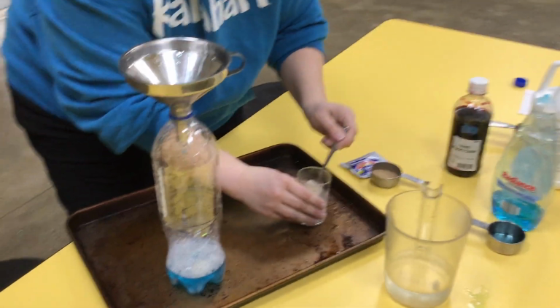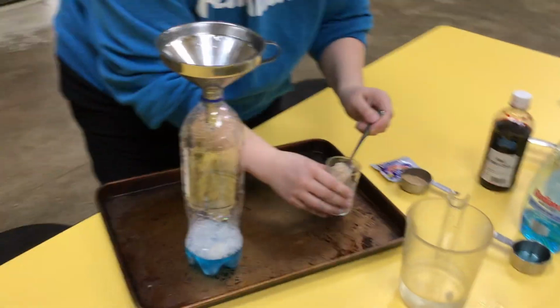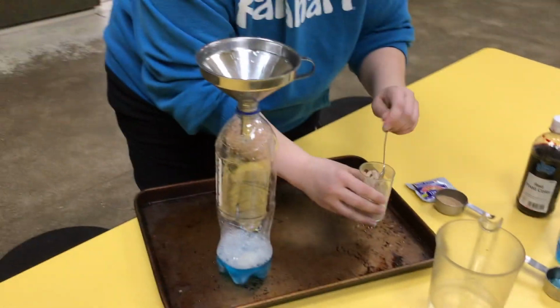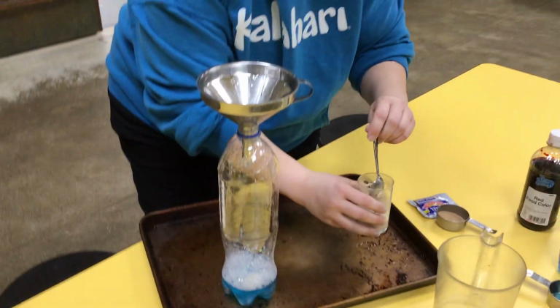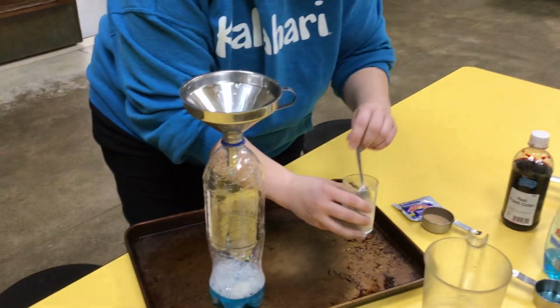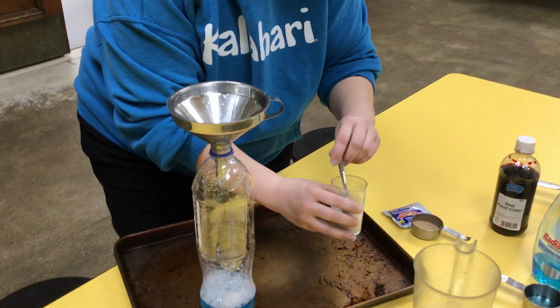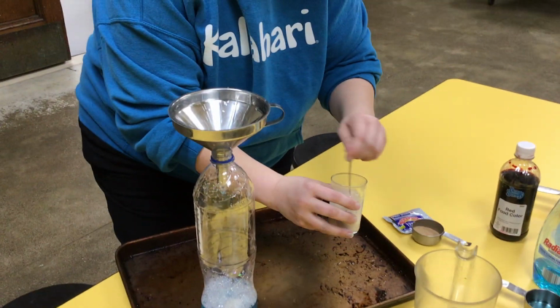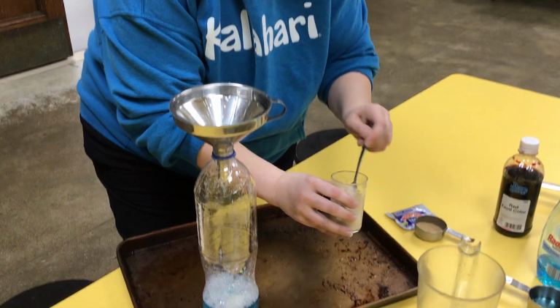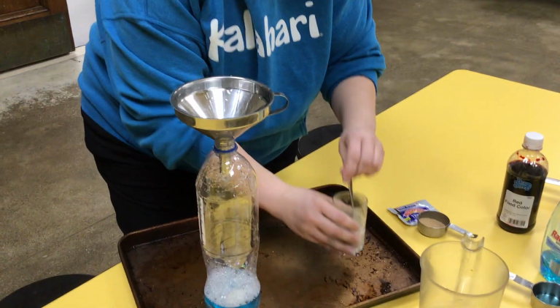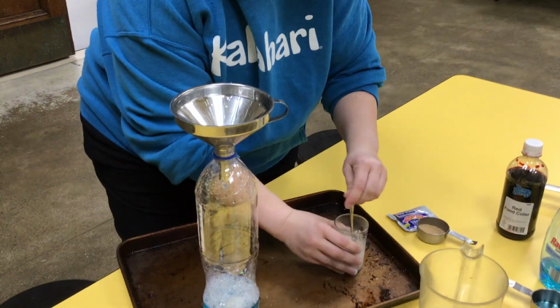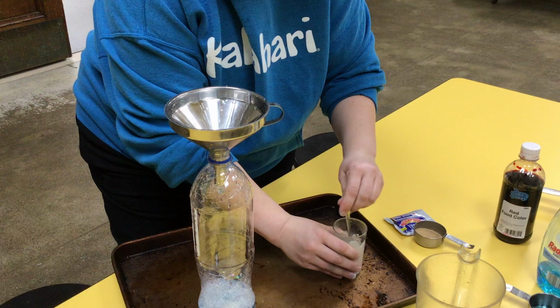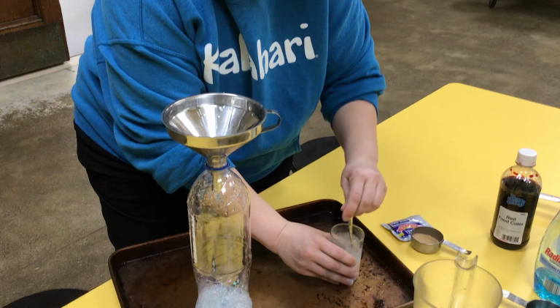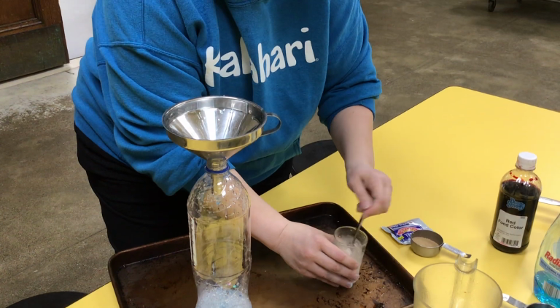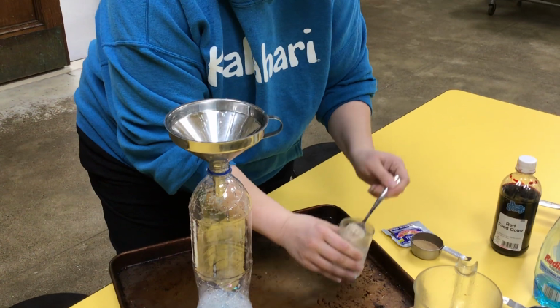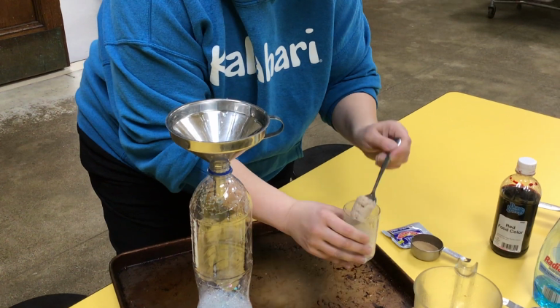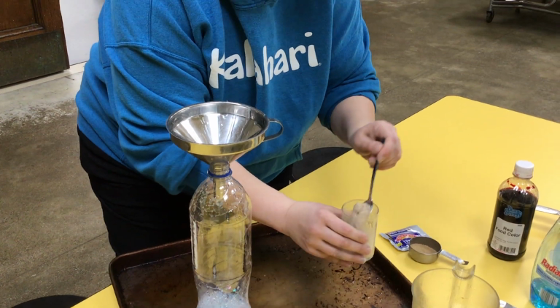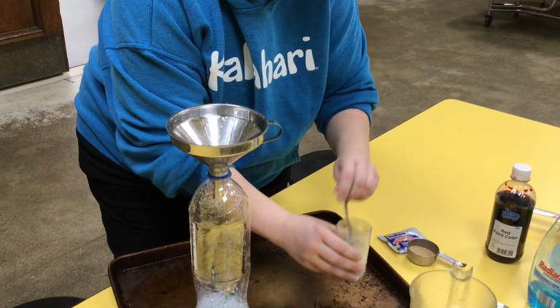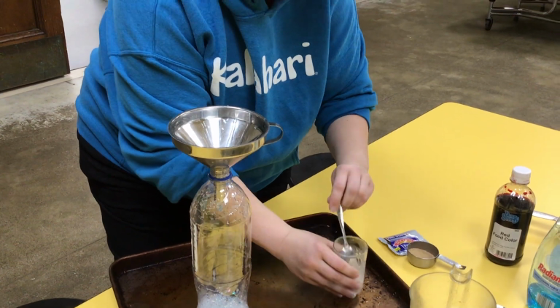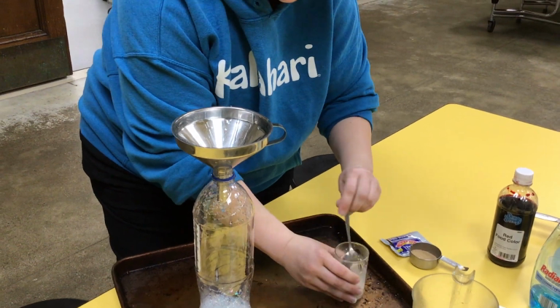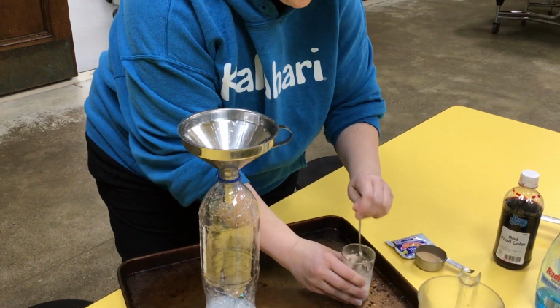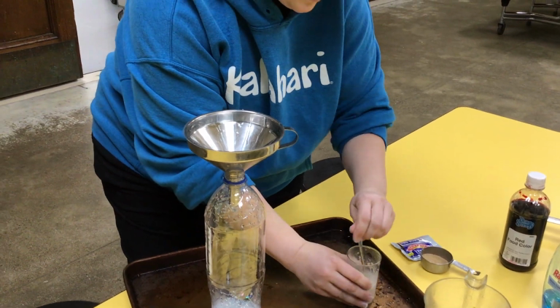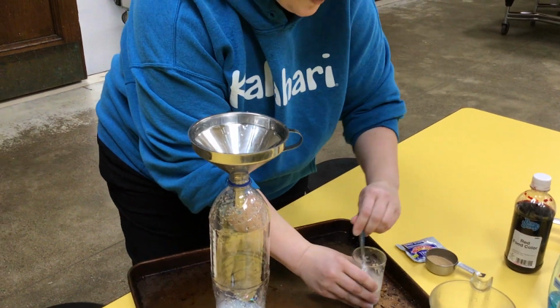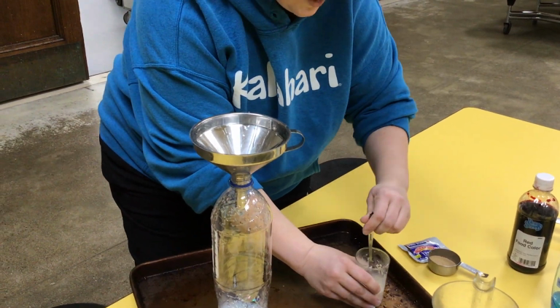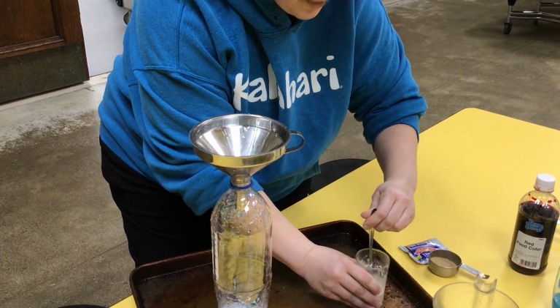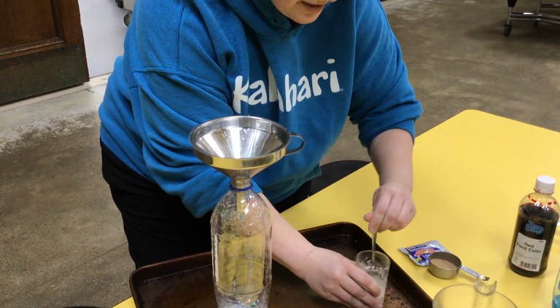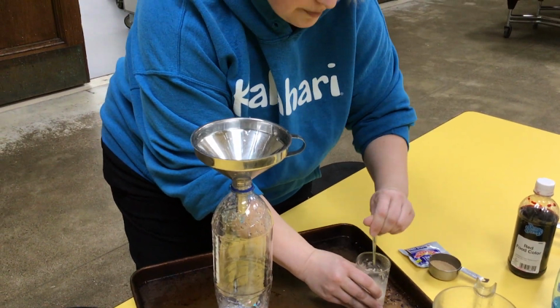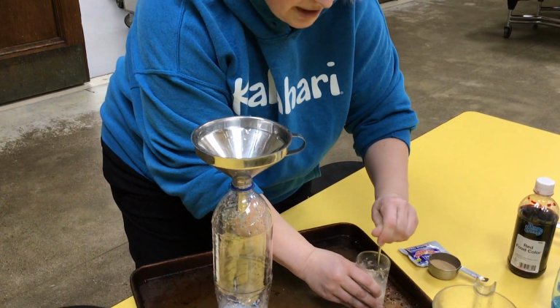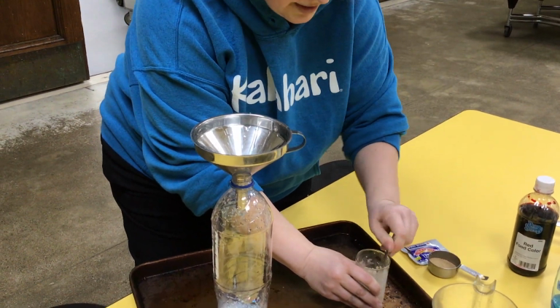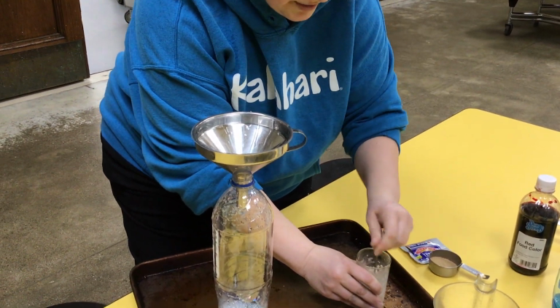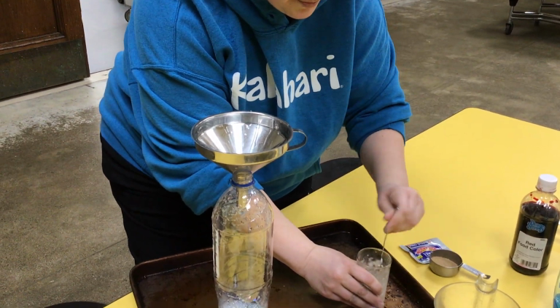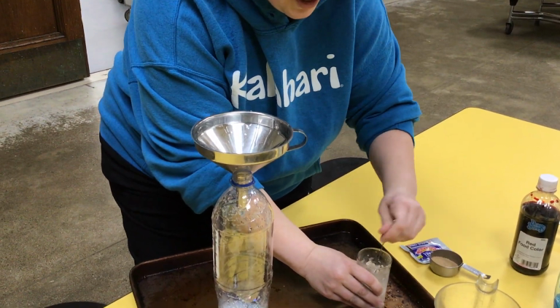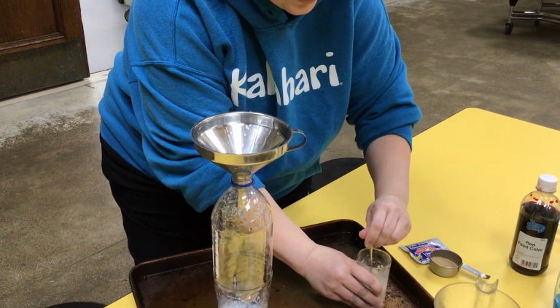It's gonna be like a paste — it's getting stuck on the spoon. We gotta mix it and mix it until it's a paste.